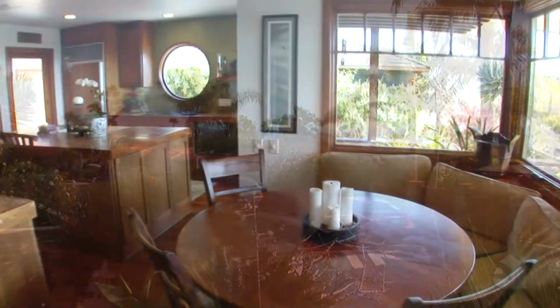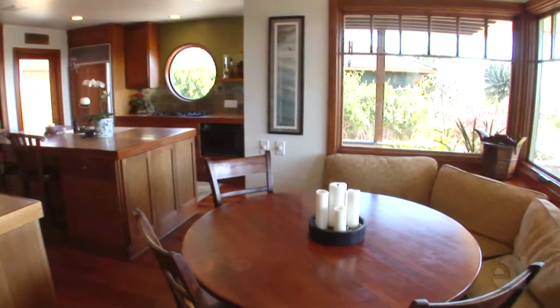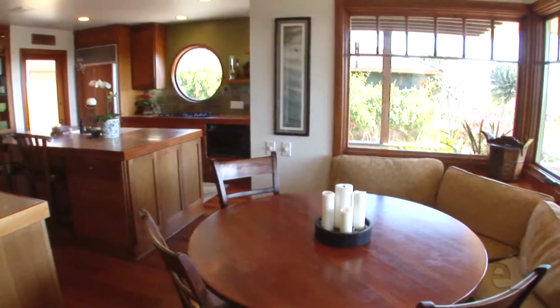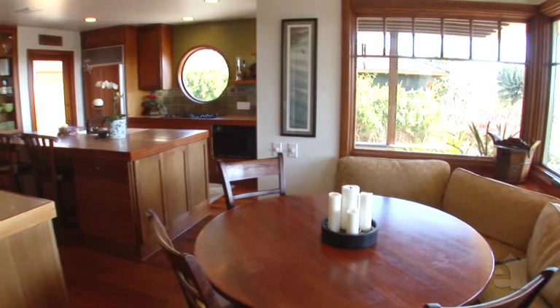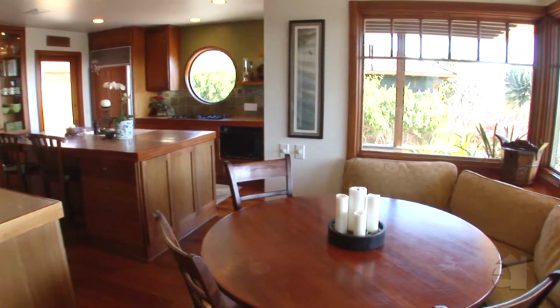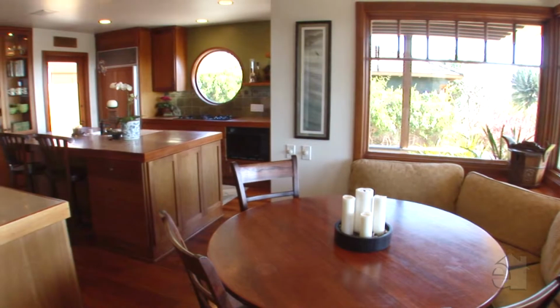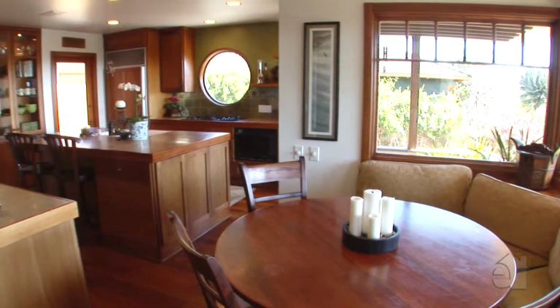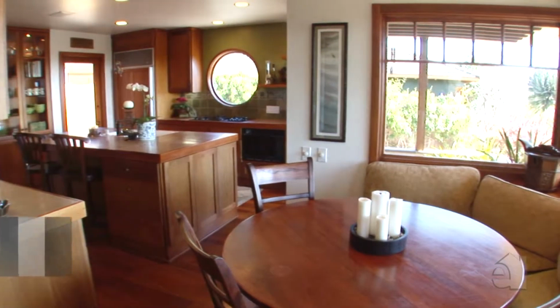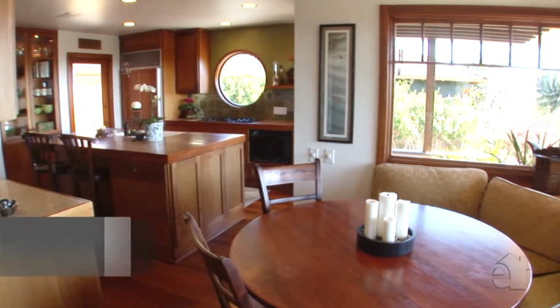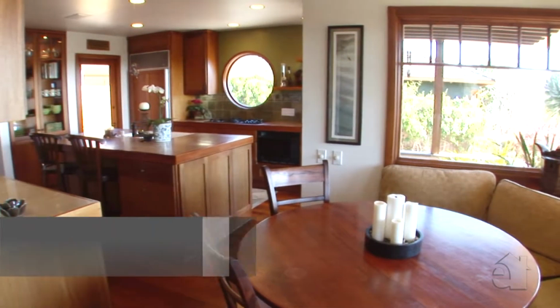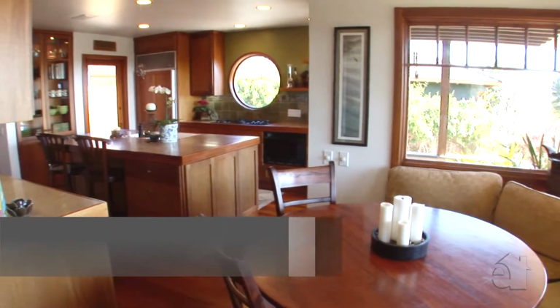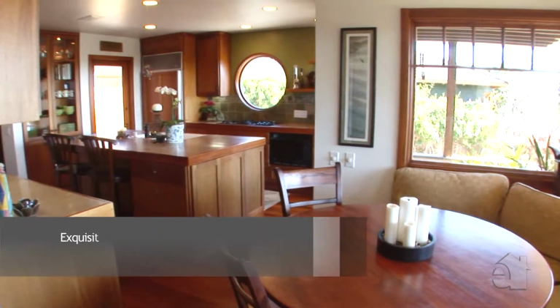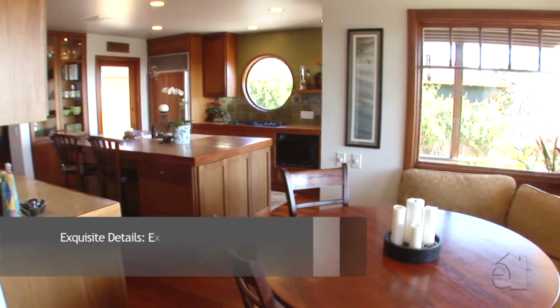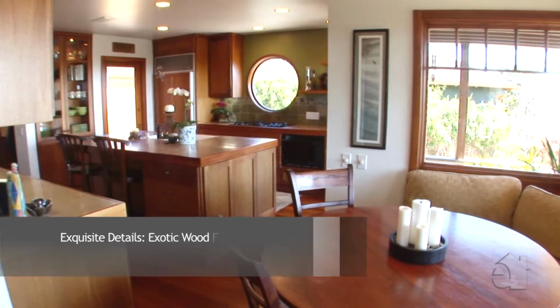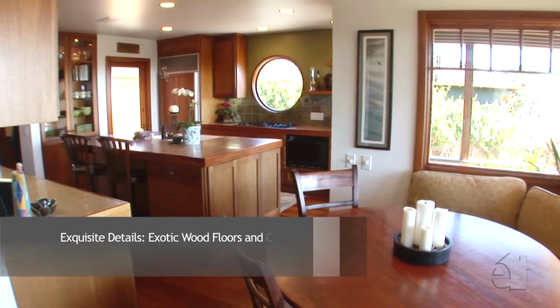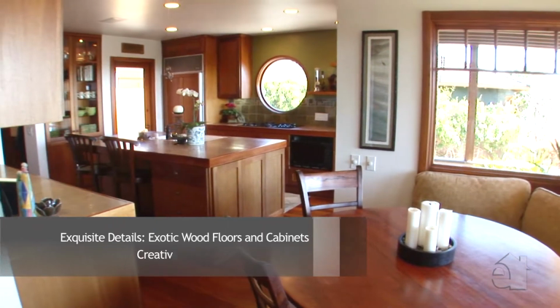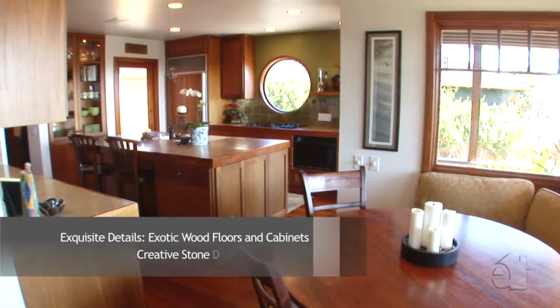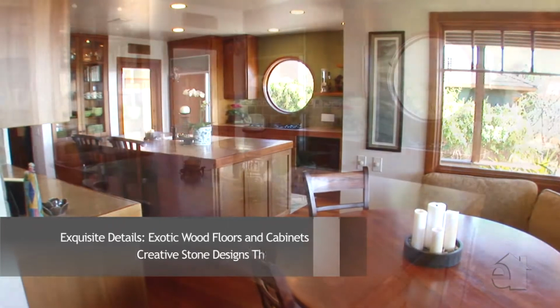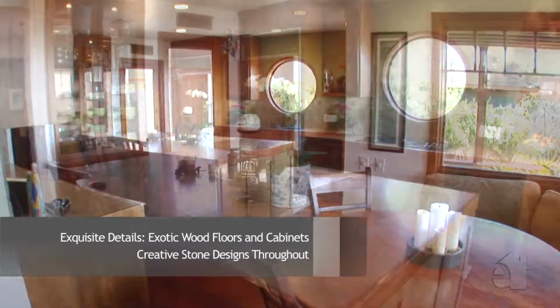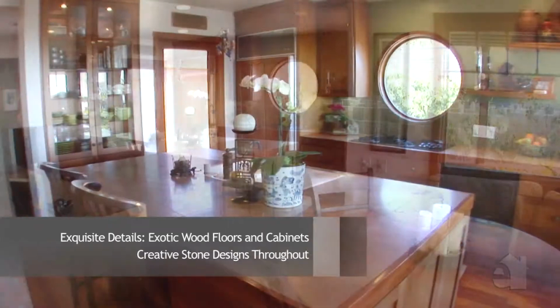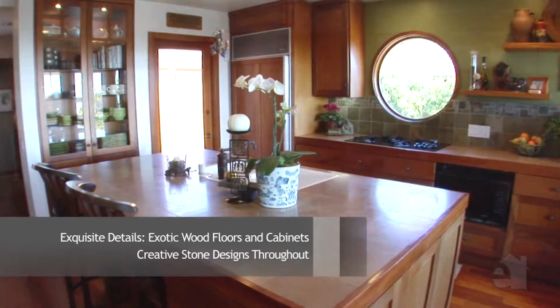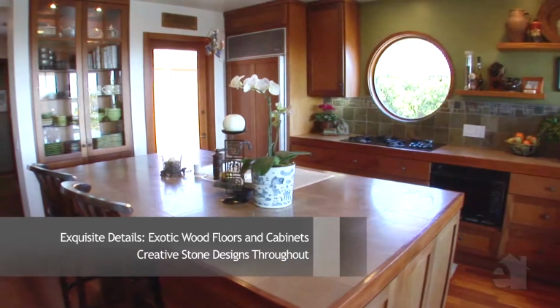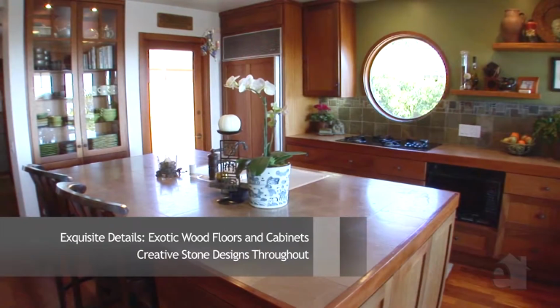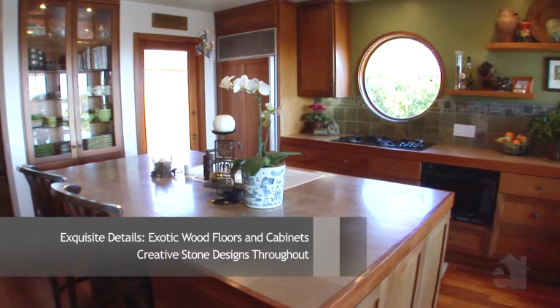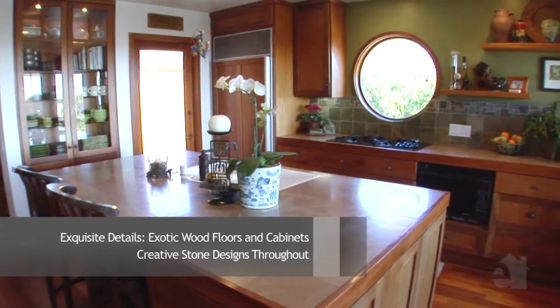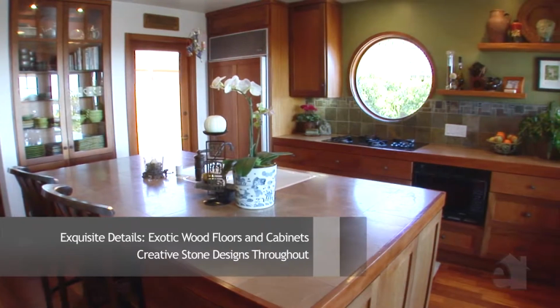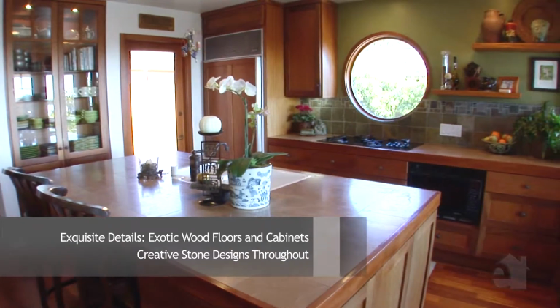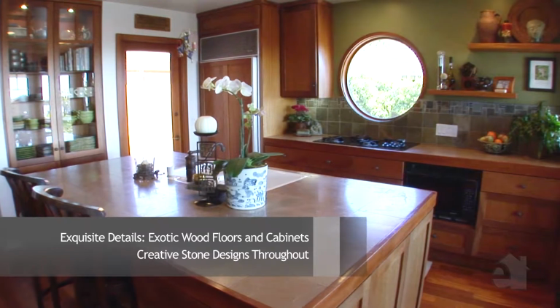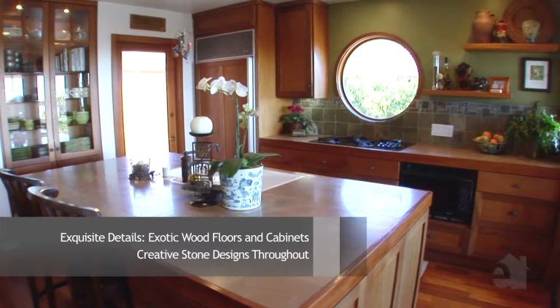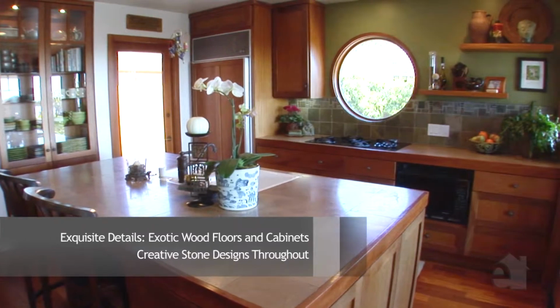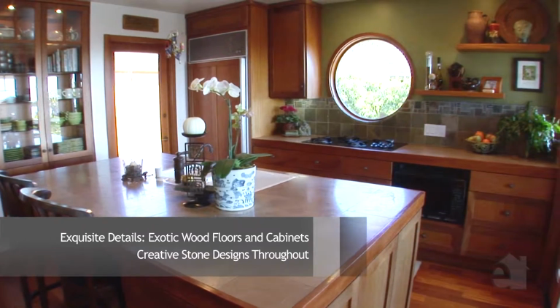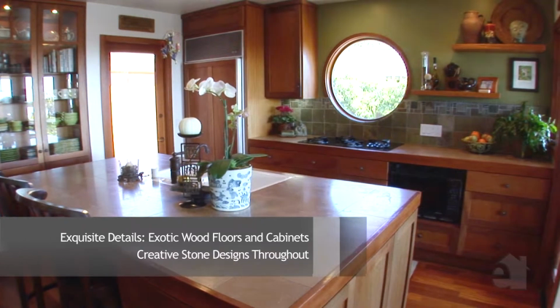Ample cabinet space and pristine countertops accent the well-designed kitchen. A center island is an added bonus.